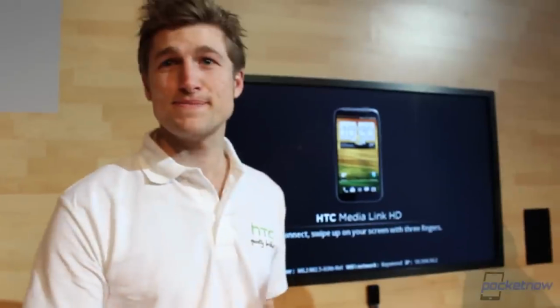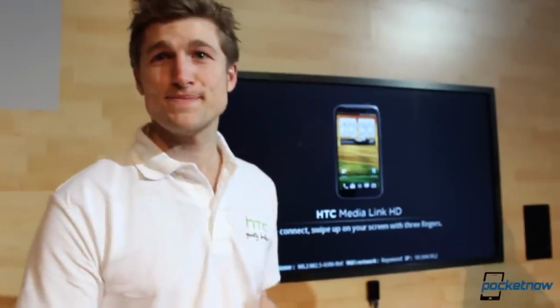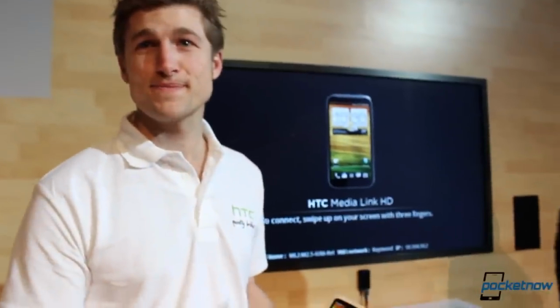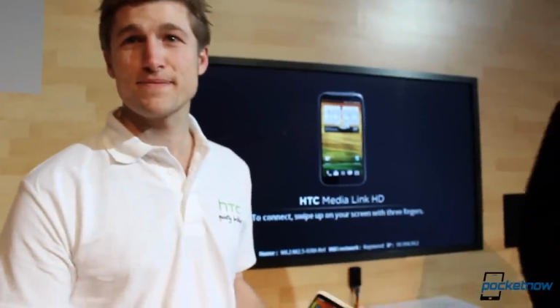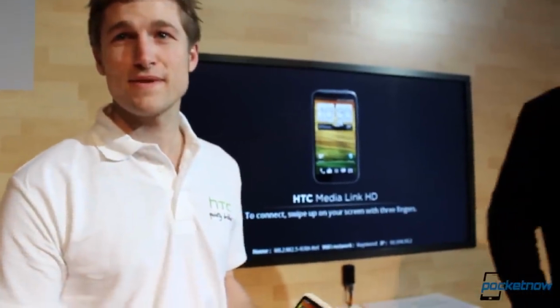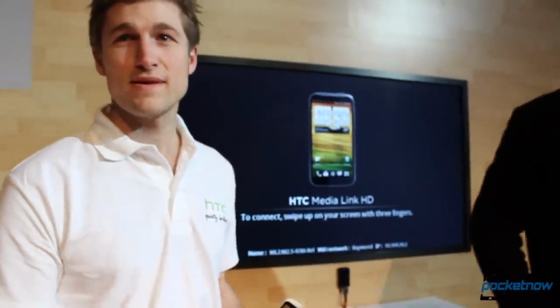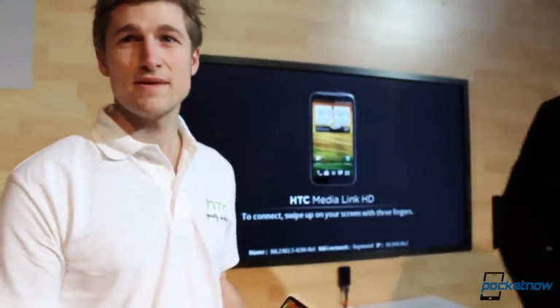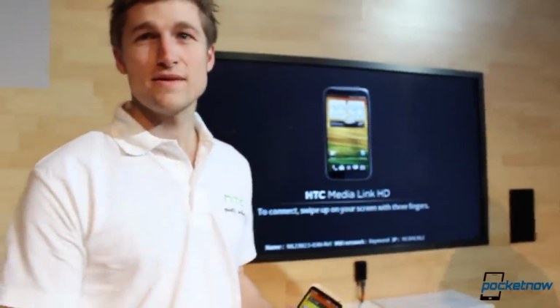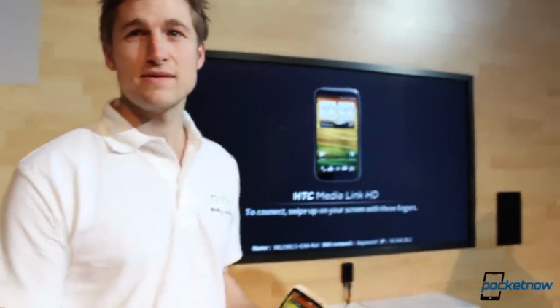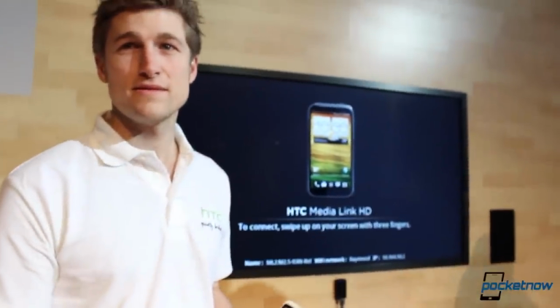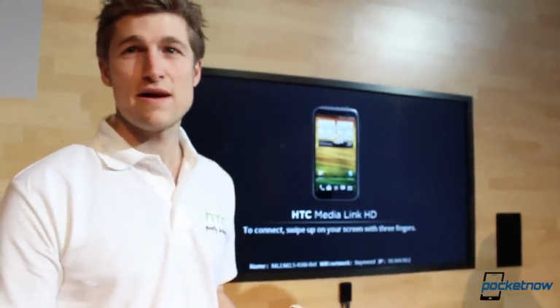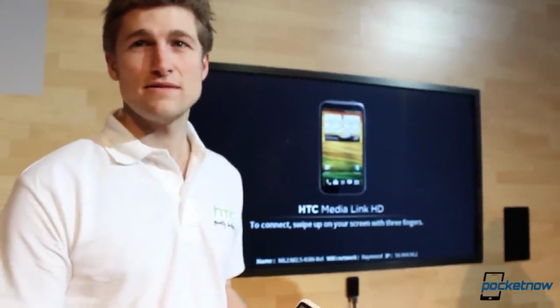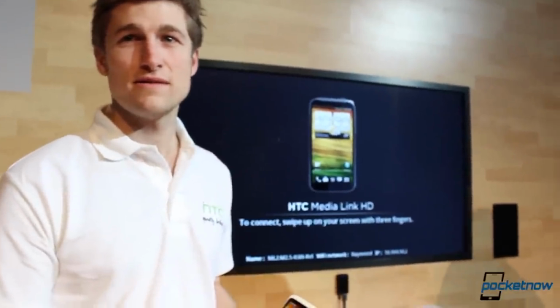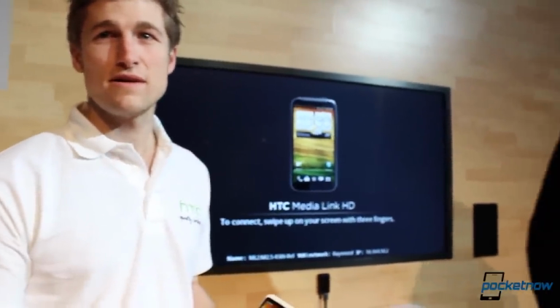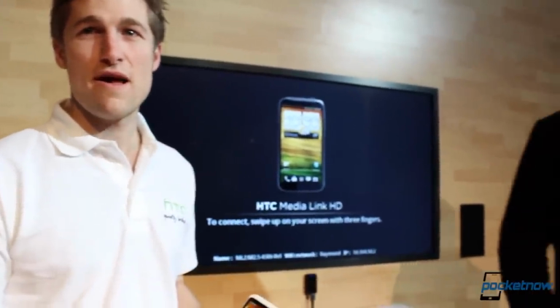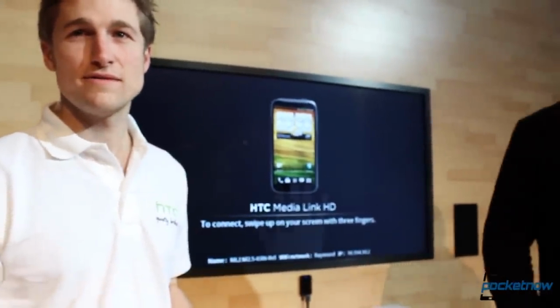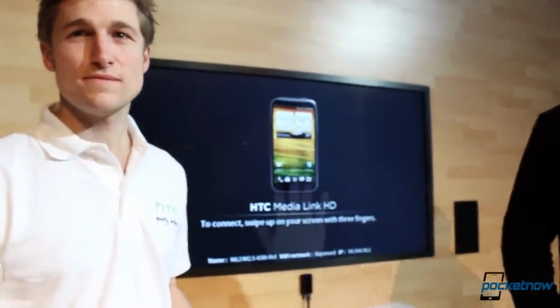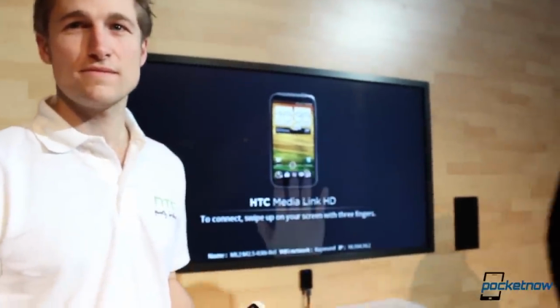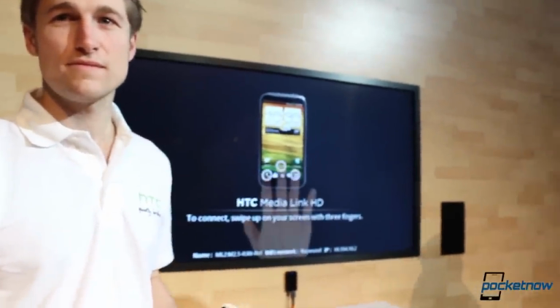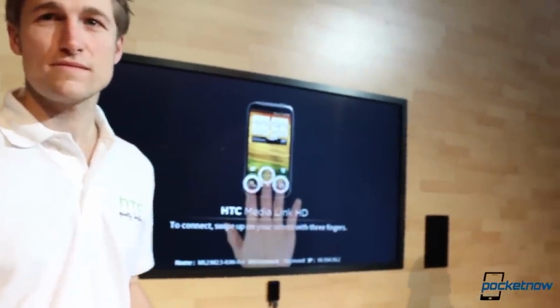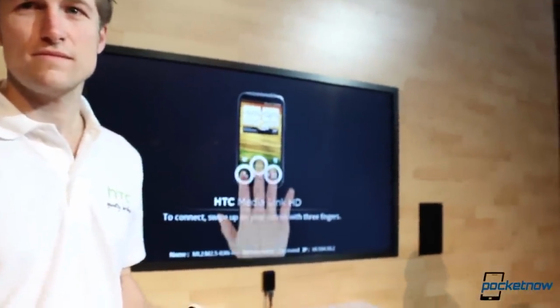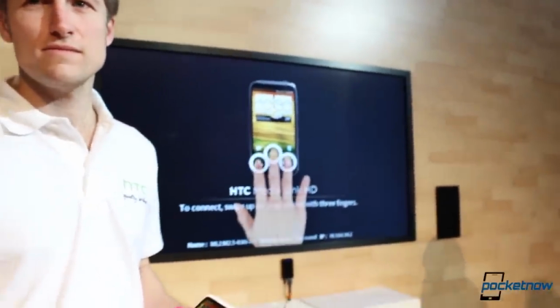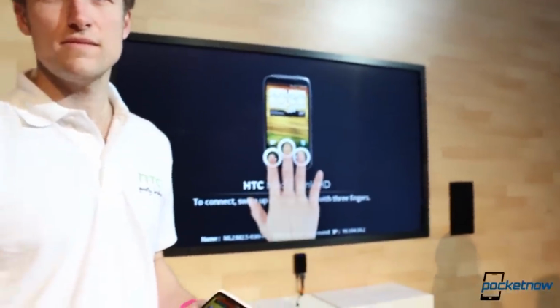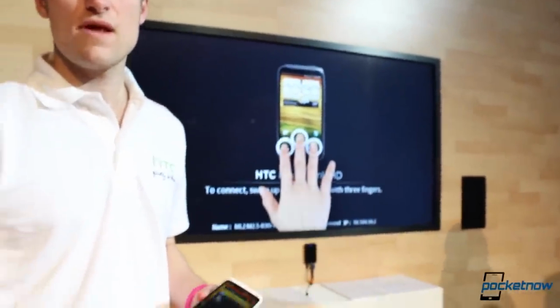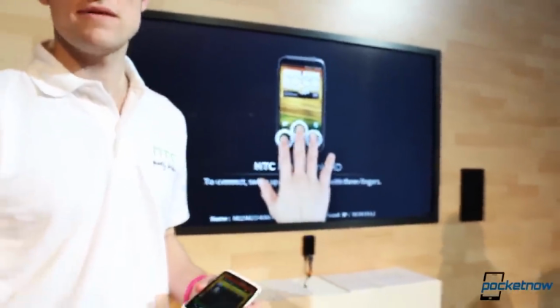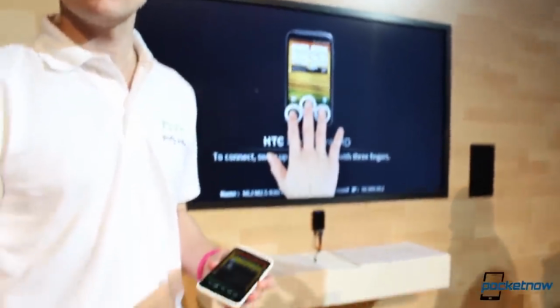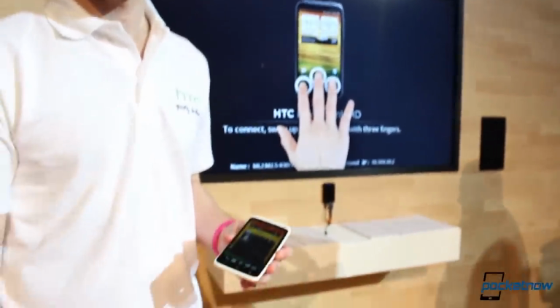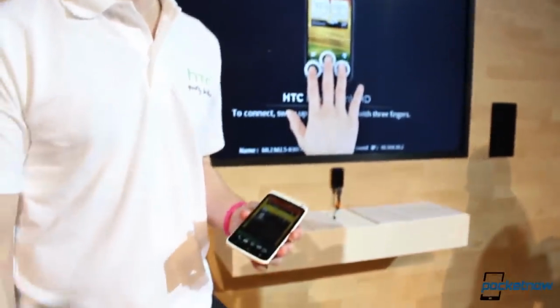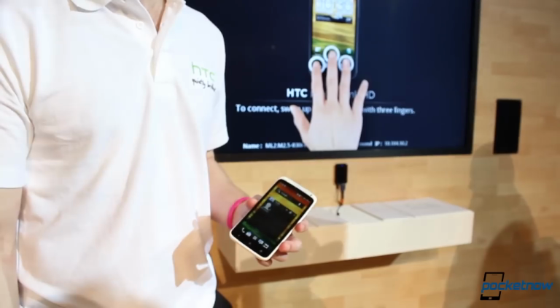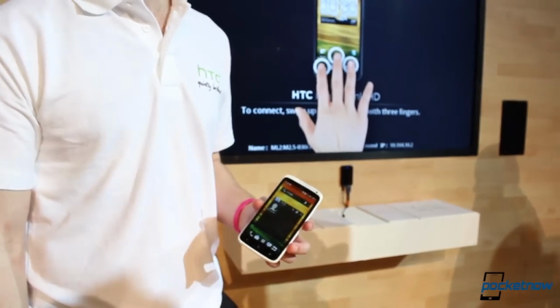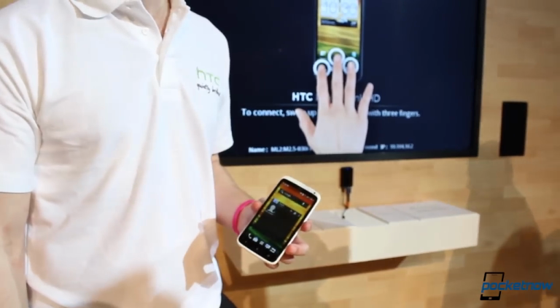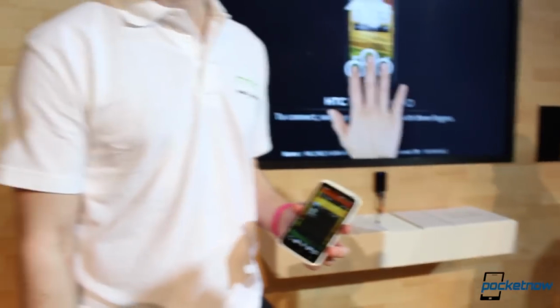Hello everyone, this is Jaime Rivera with Pocketnow.com, and we've got Lee who's going to show us how the HTC Media Link works with an HTC One X right now.